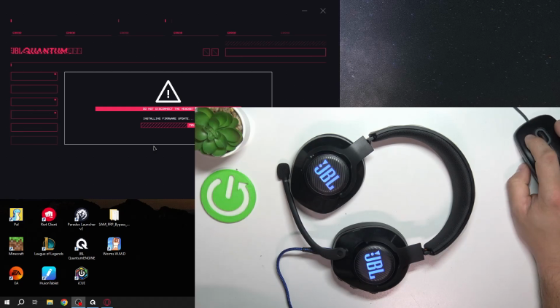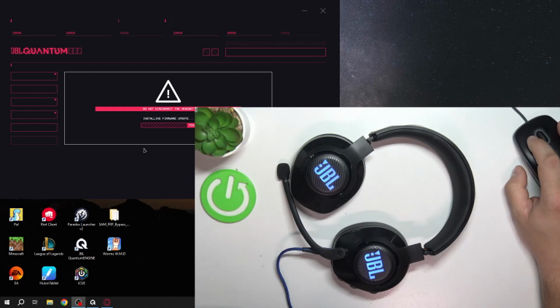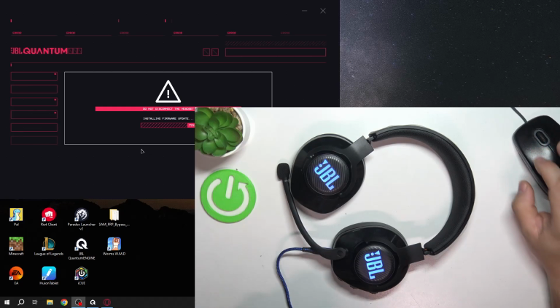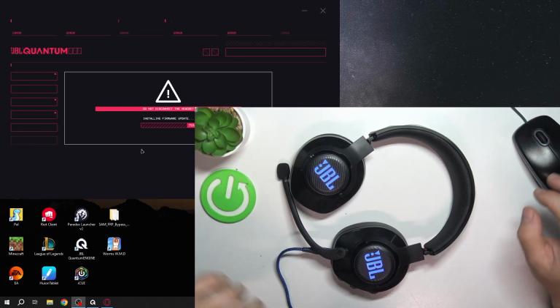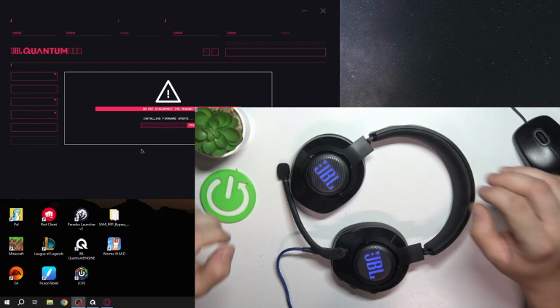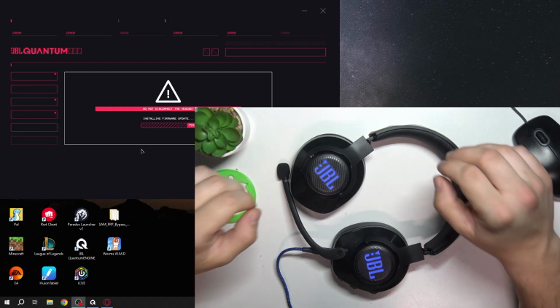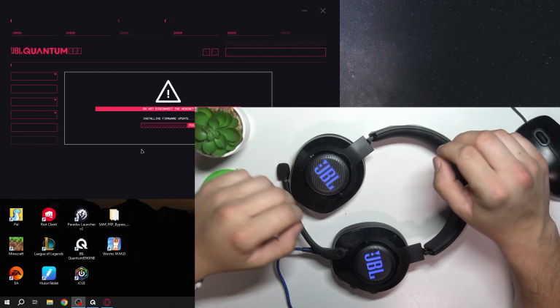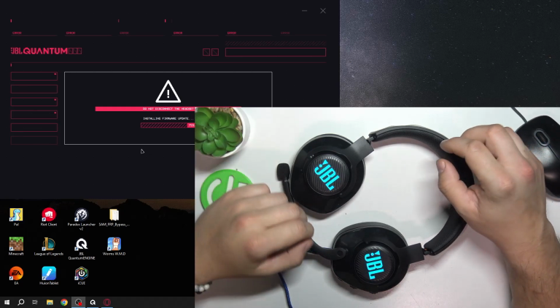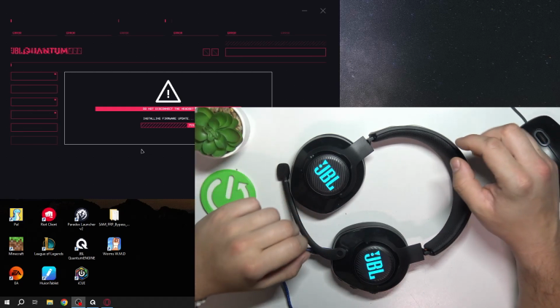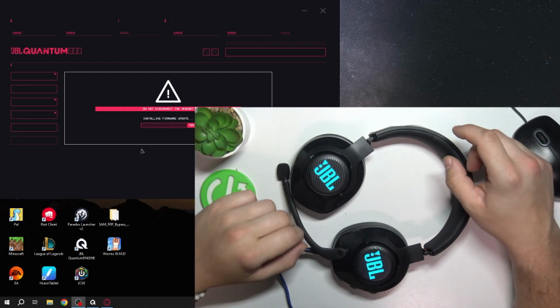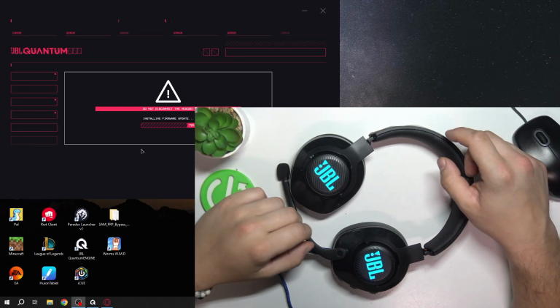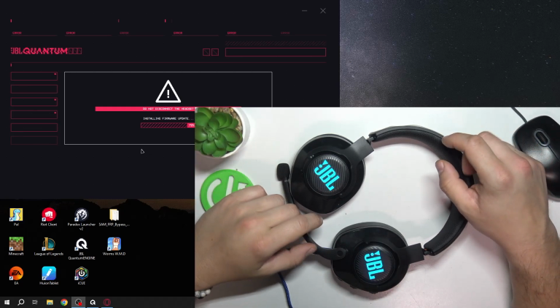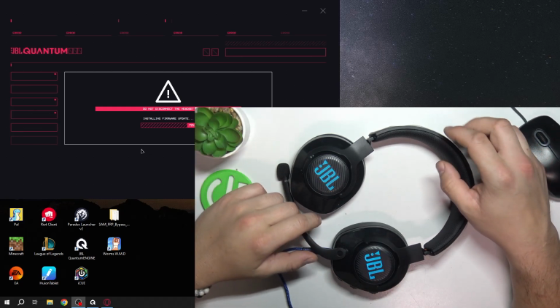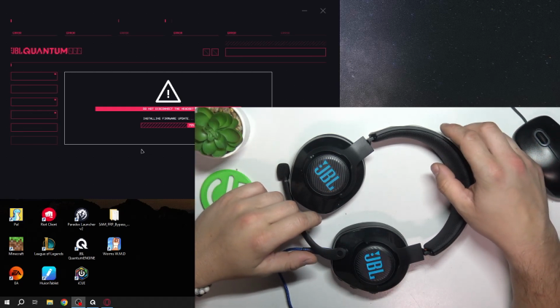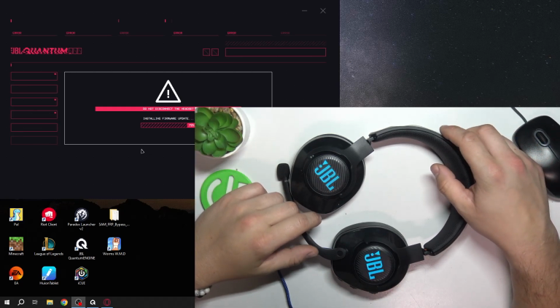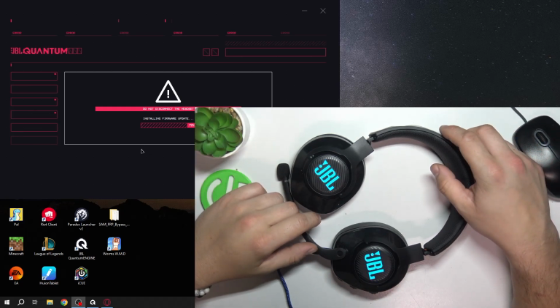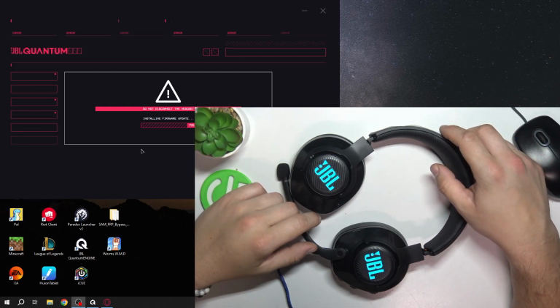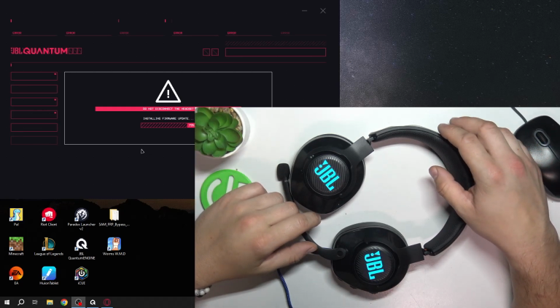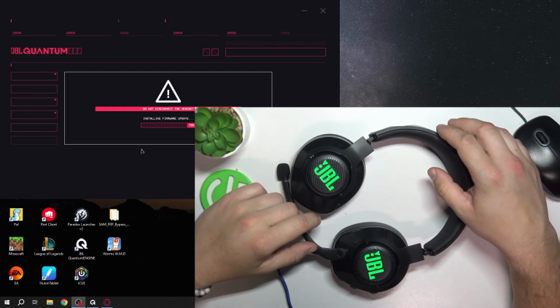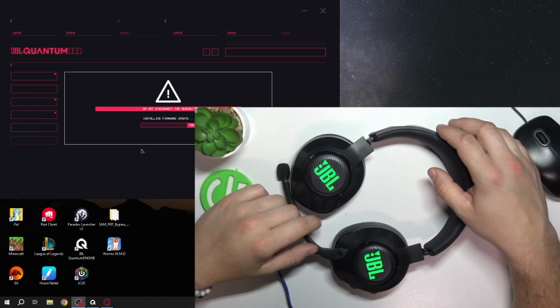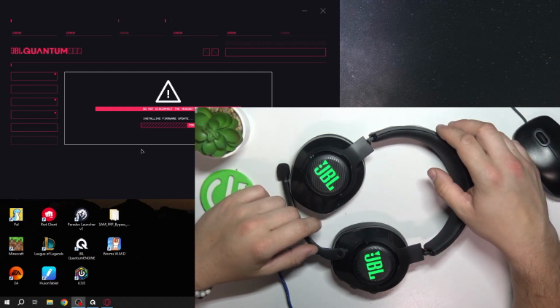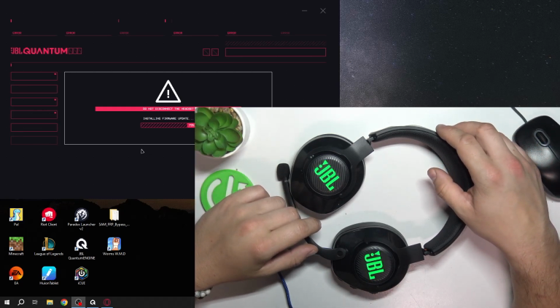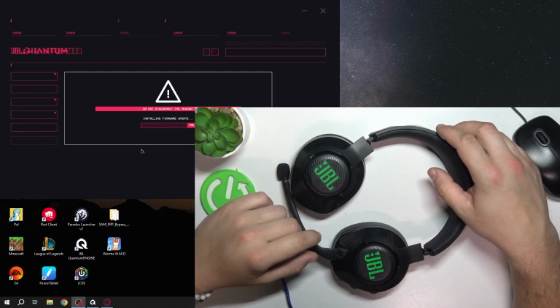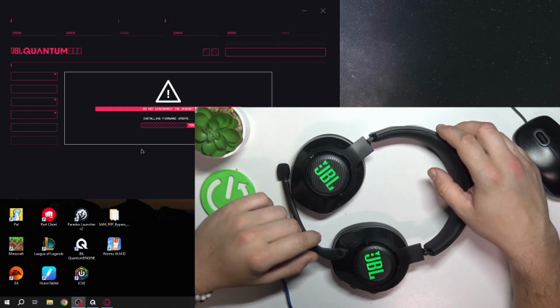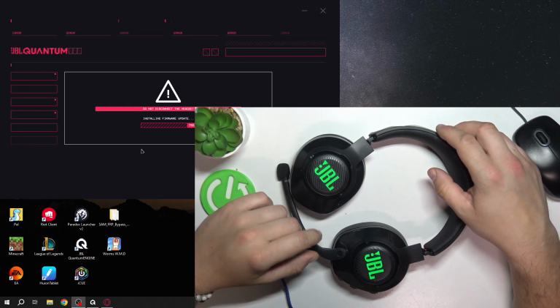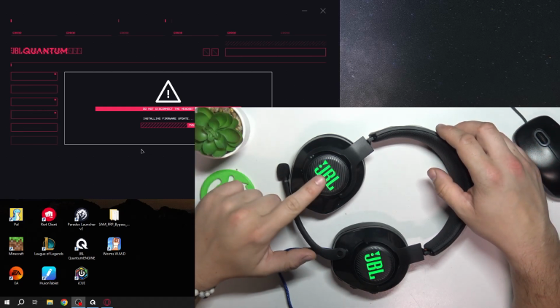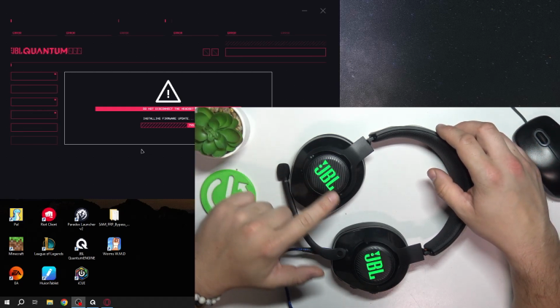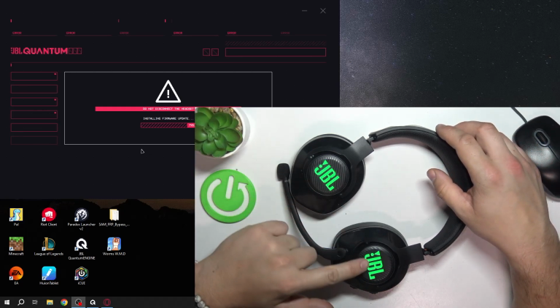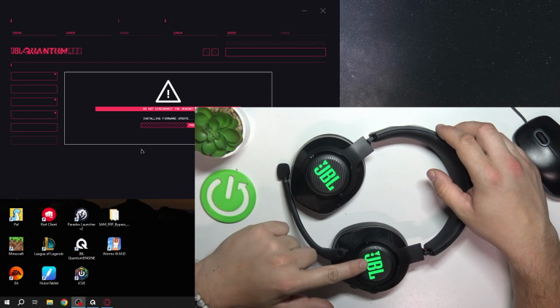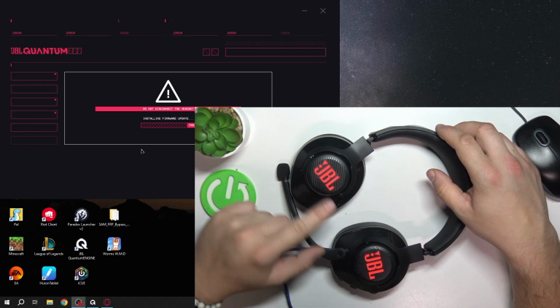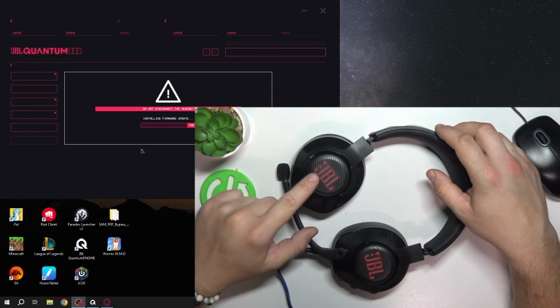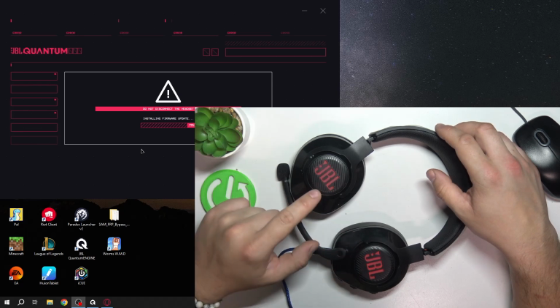Hello, in front of me I've got JBL Quantum 400. In this video I'll show you how to disable lighting via gesture.